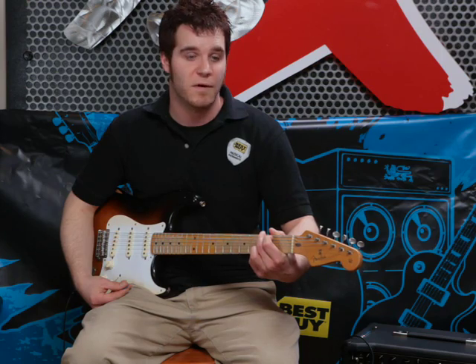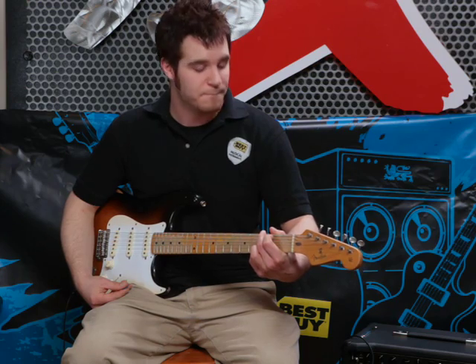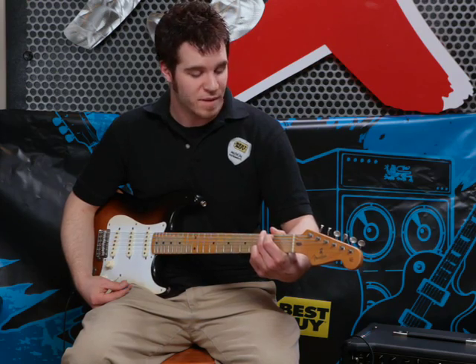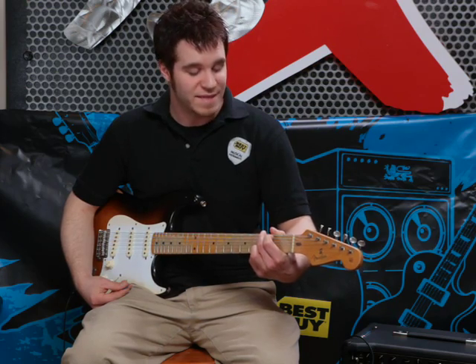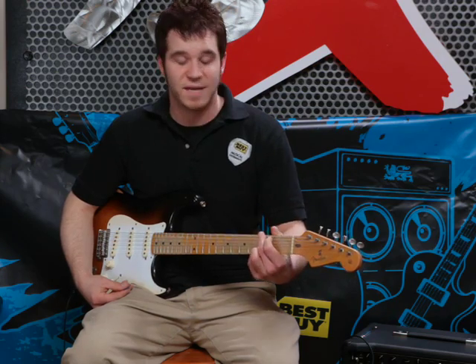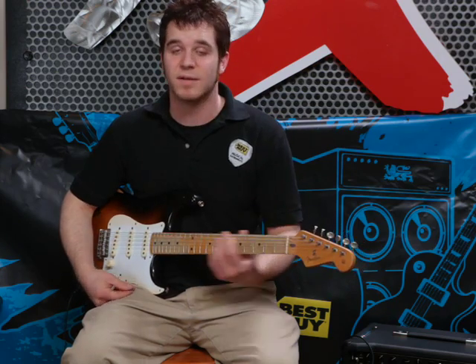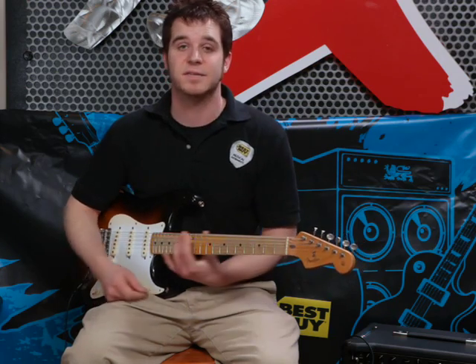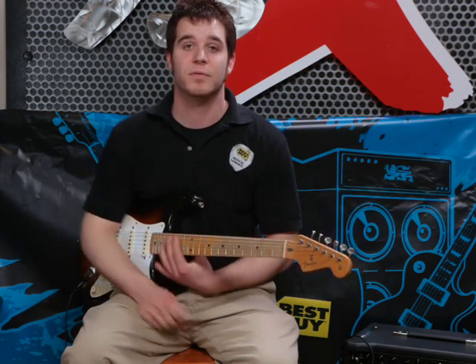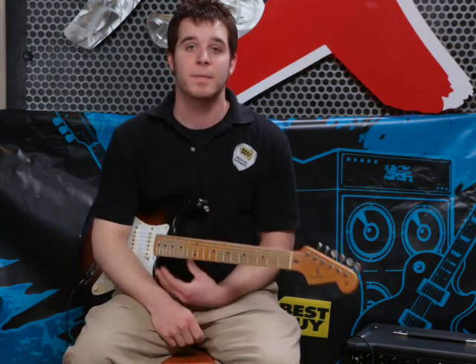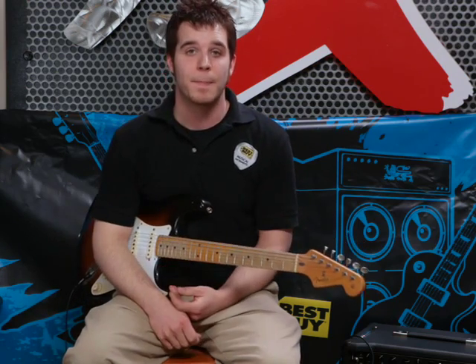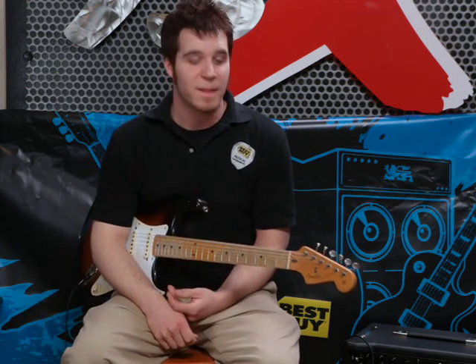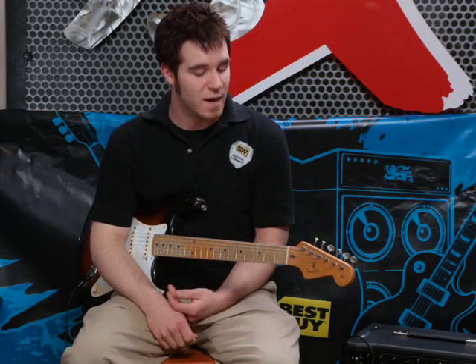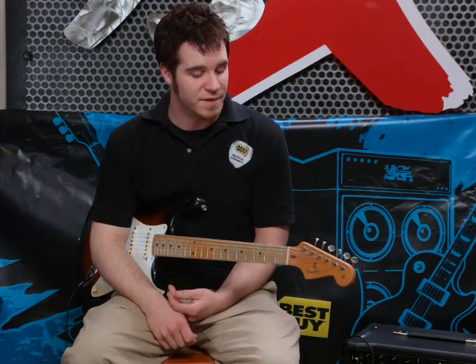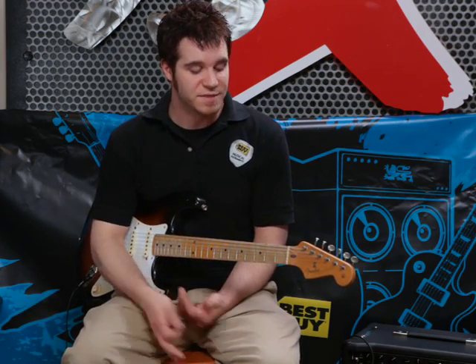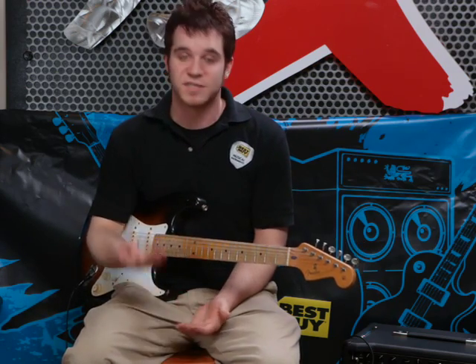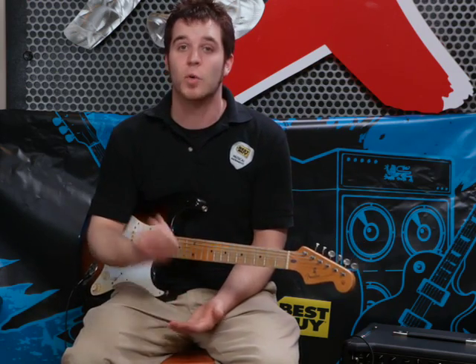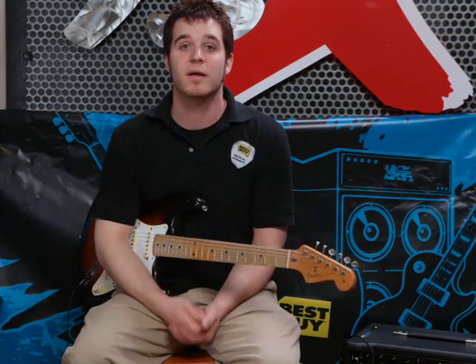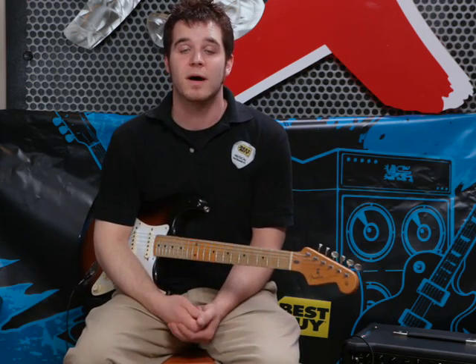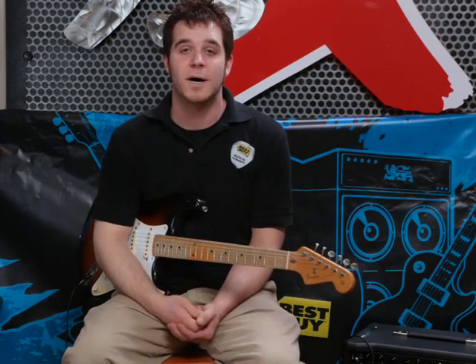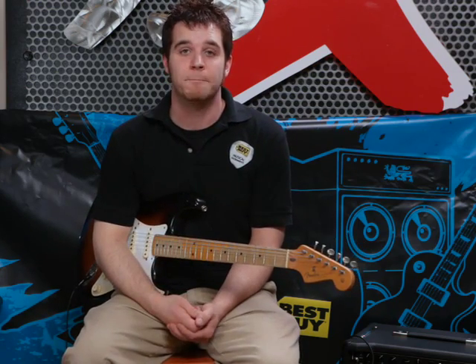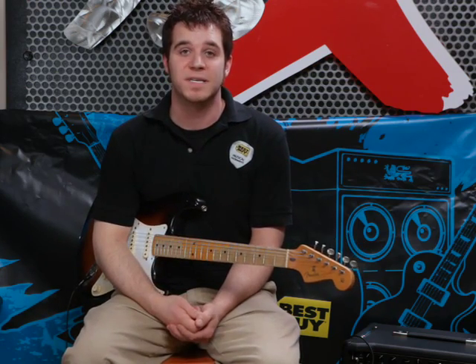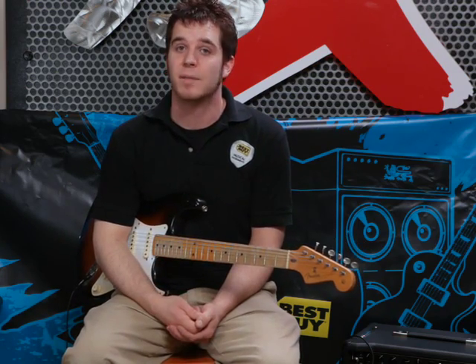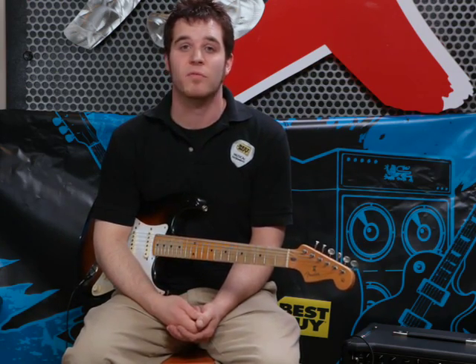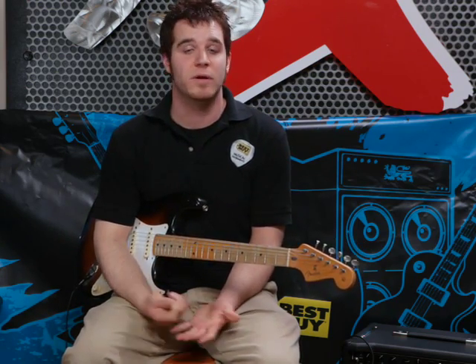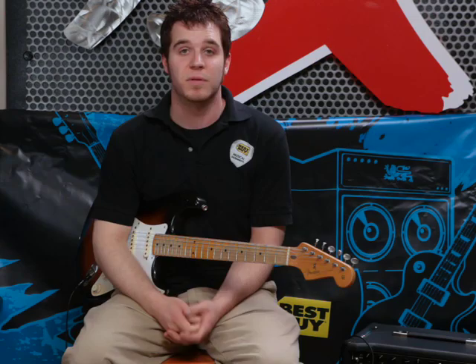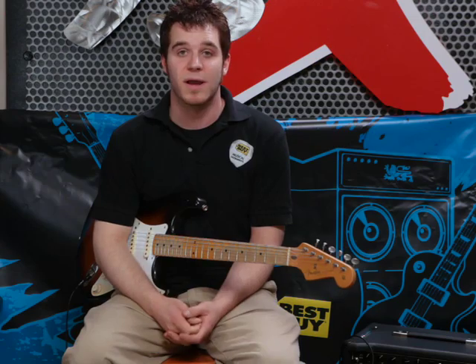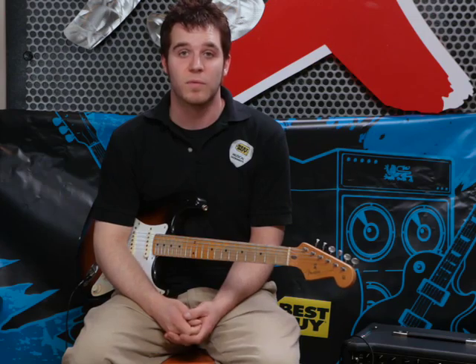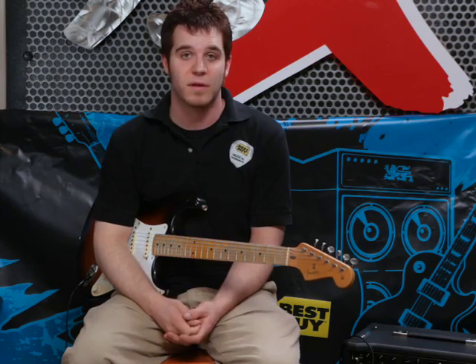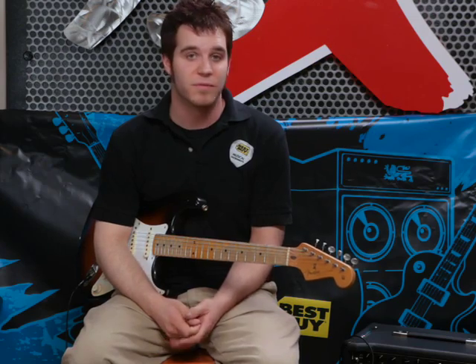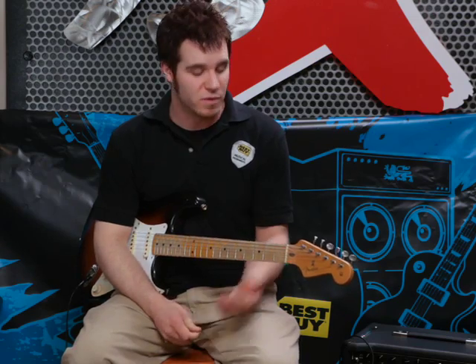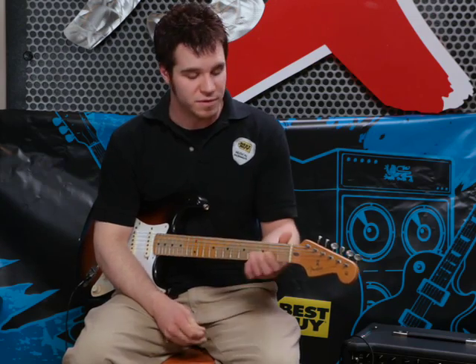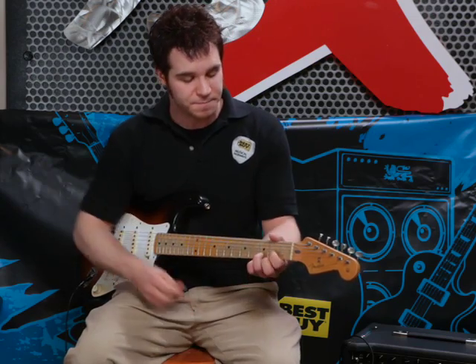So that's the end of lesson three. And here's just a quick example of what you can play with all three of those chords.